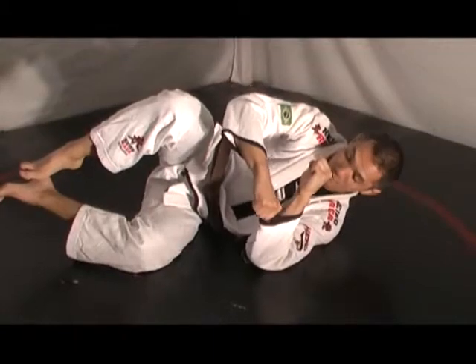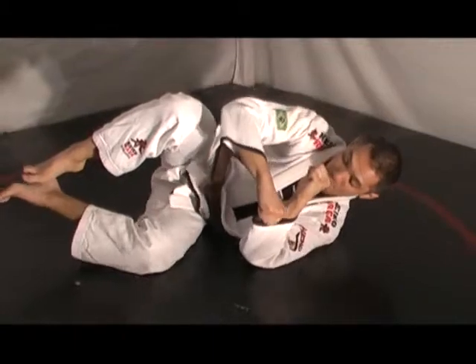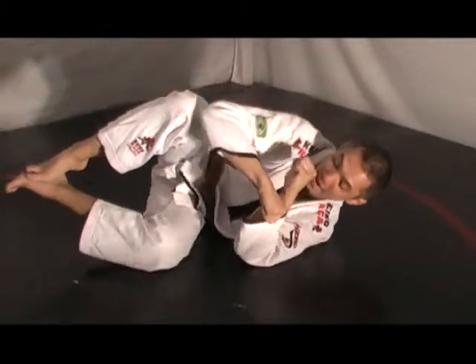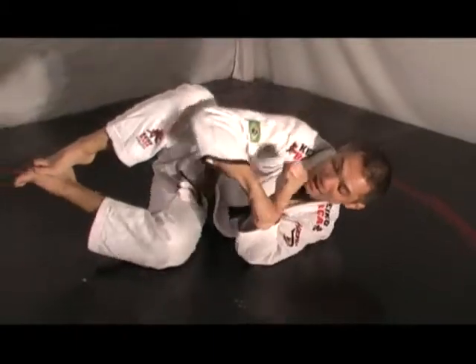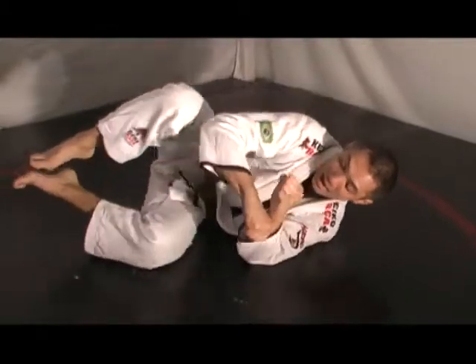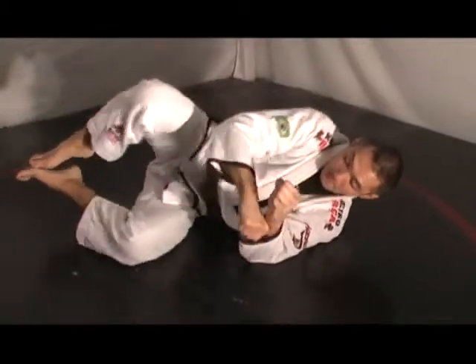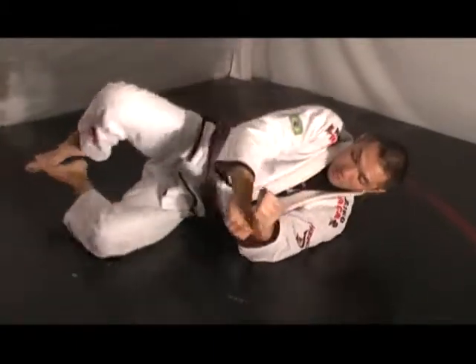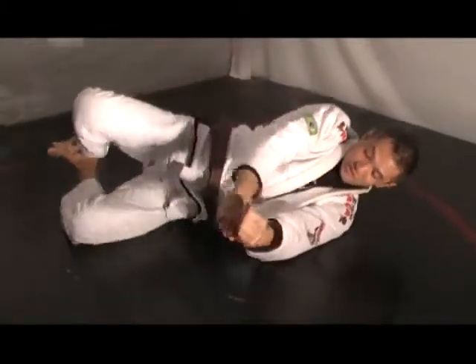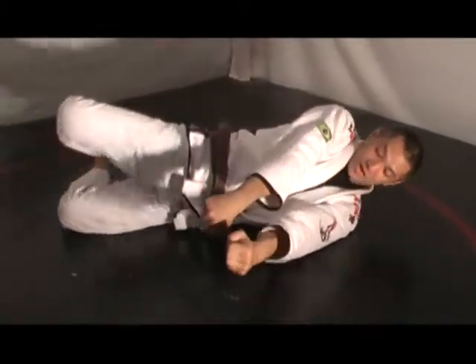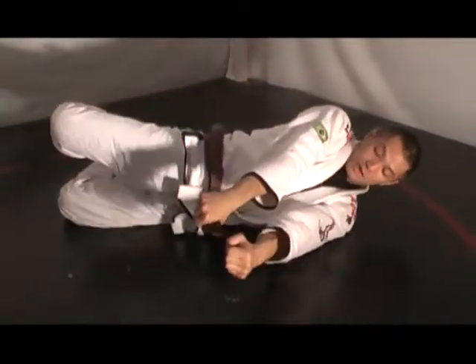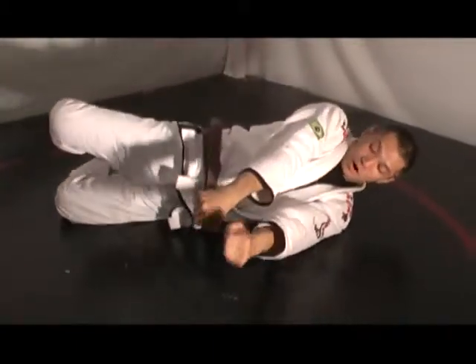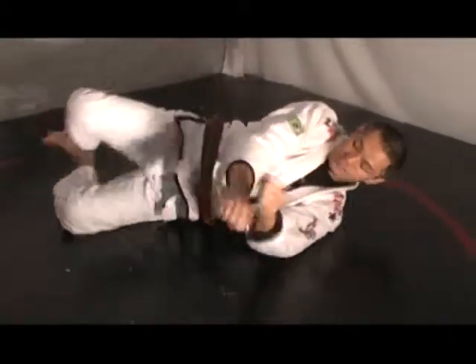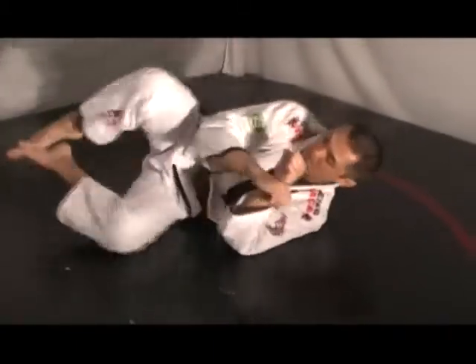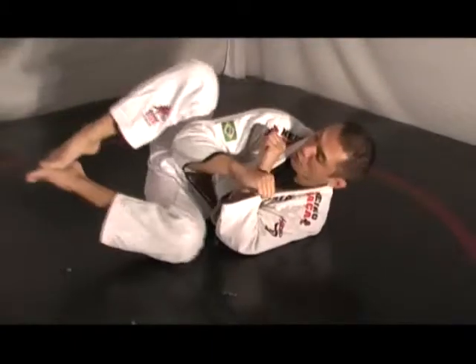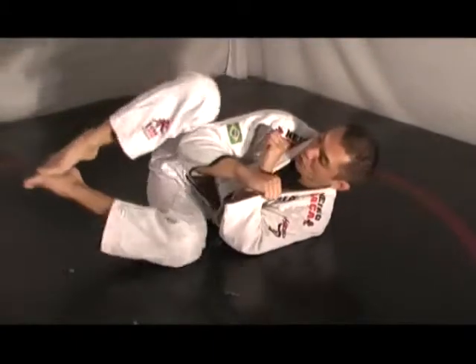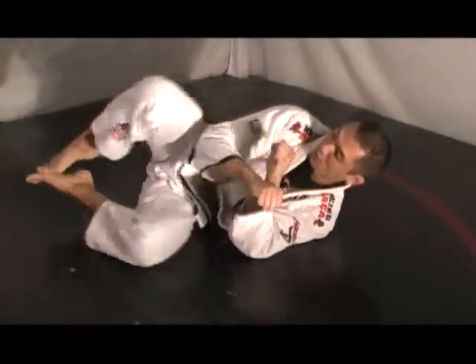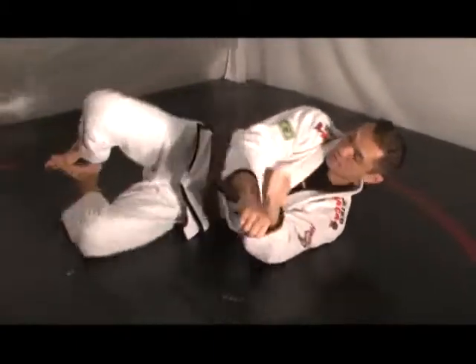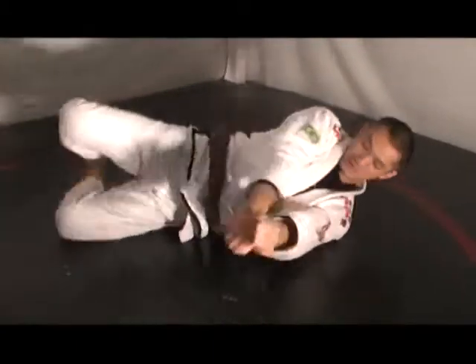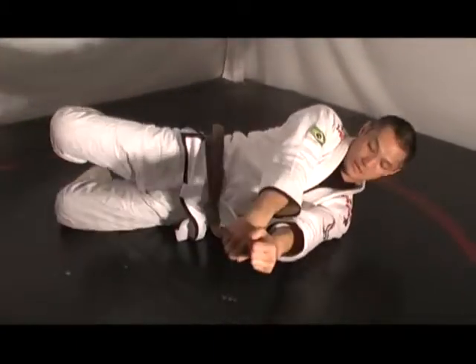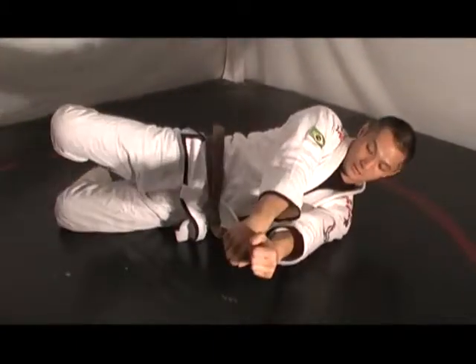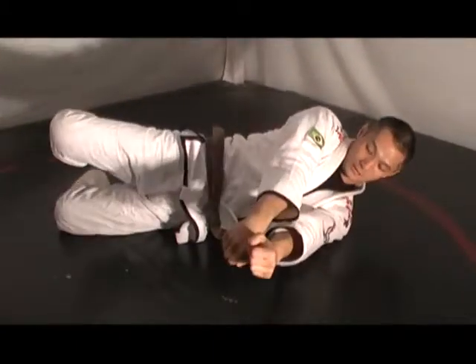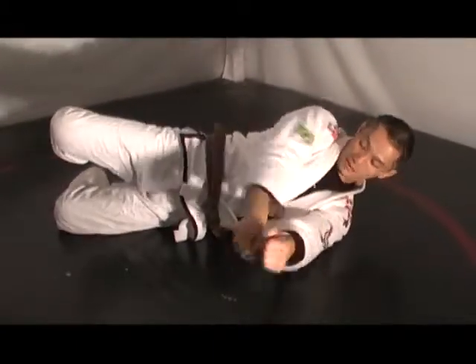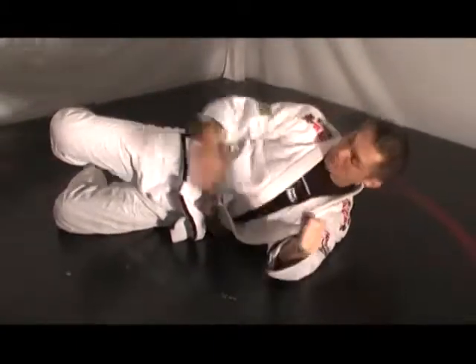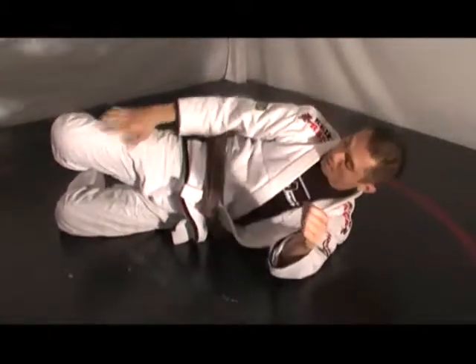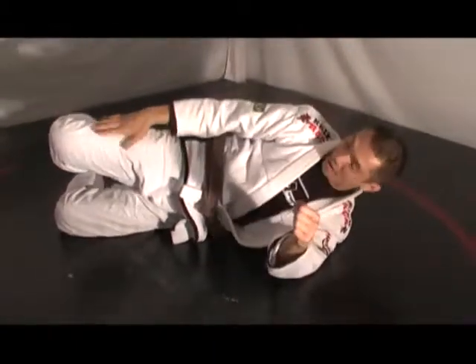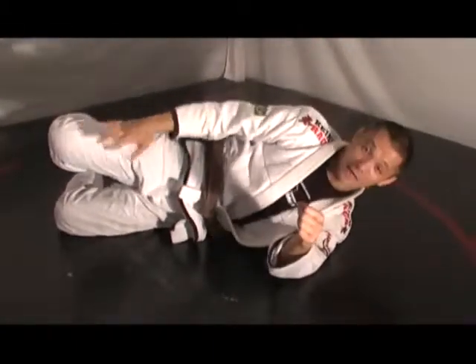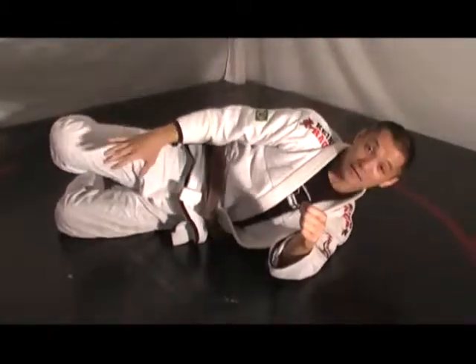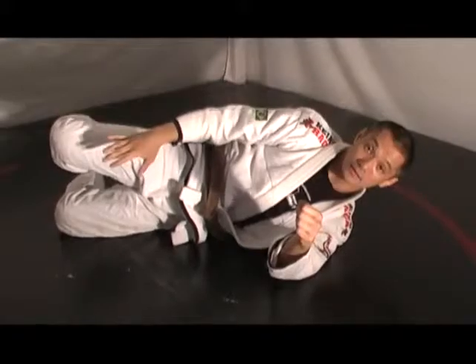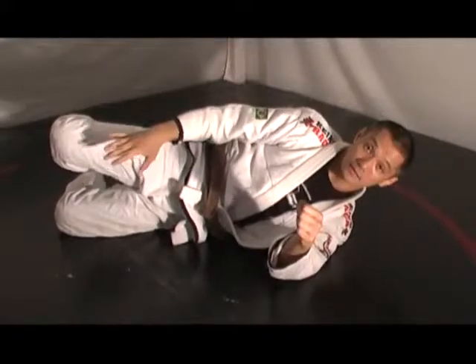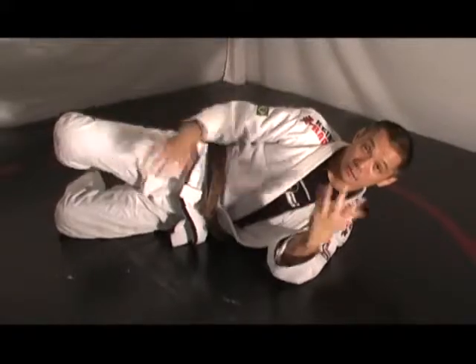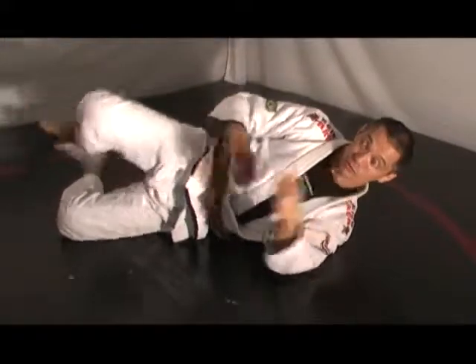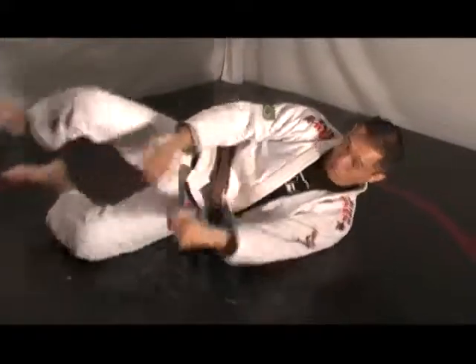From the back, I'm going to extend my arms as I pull my legs for the choke.